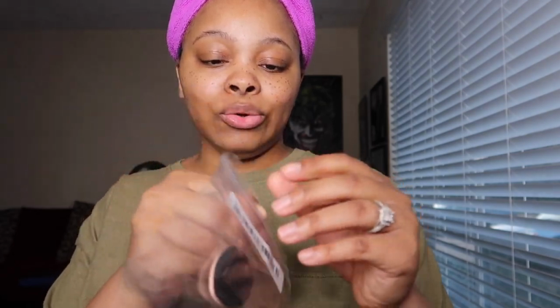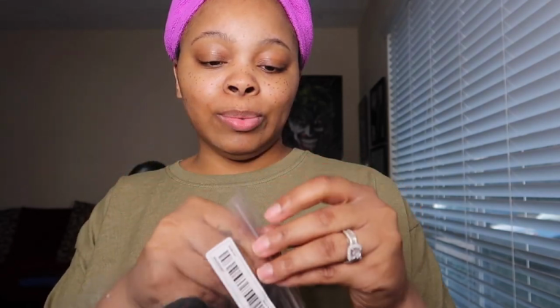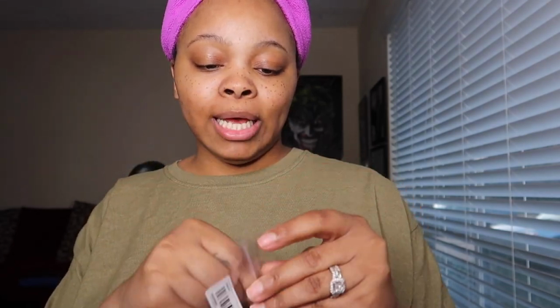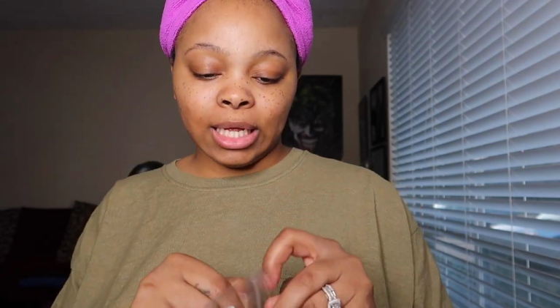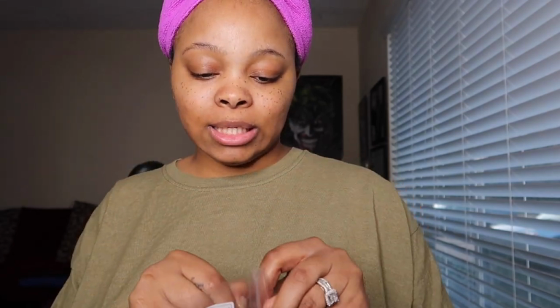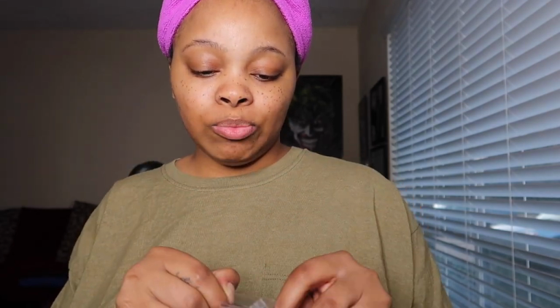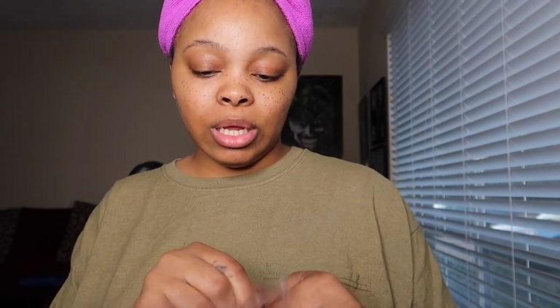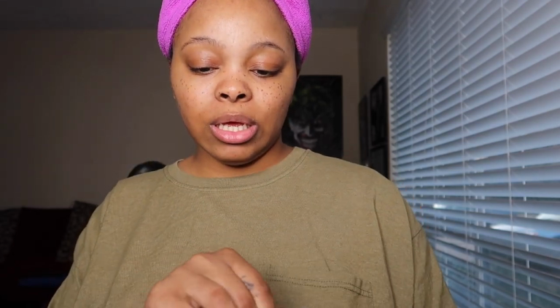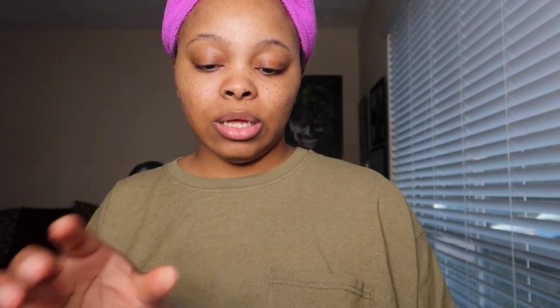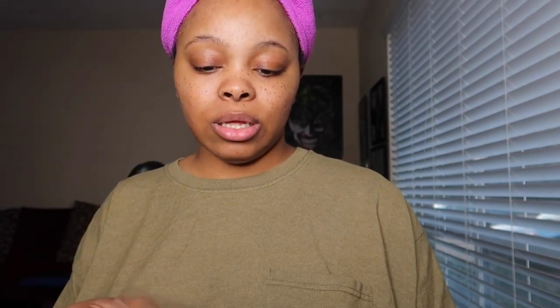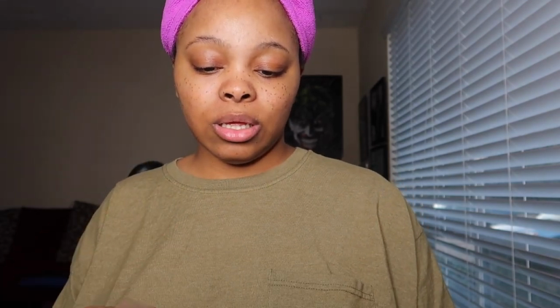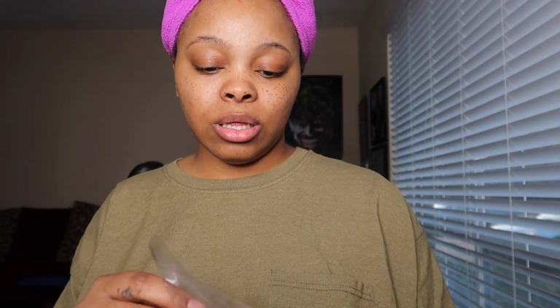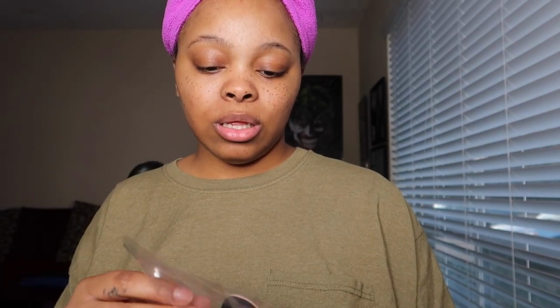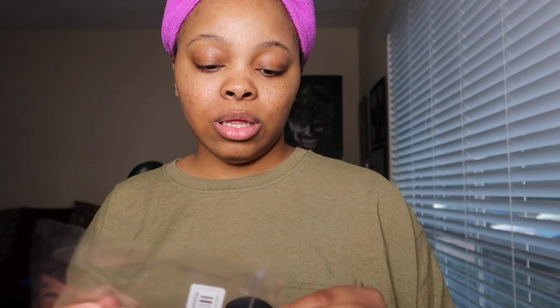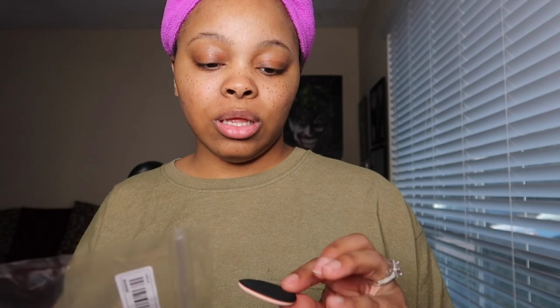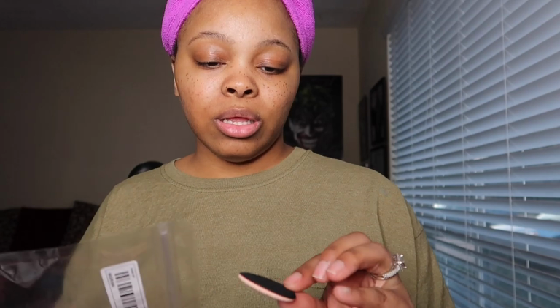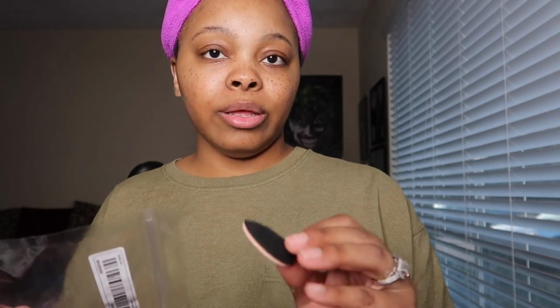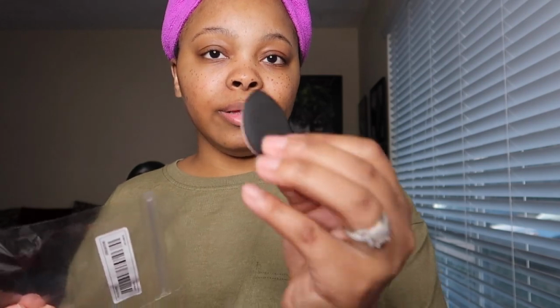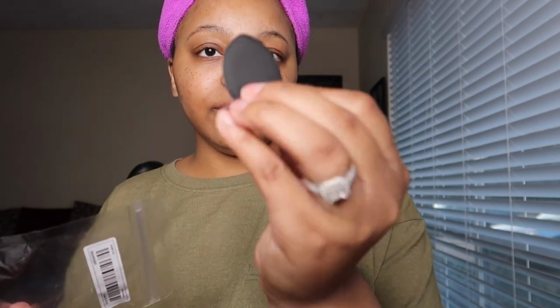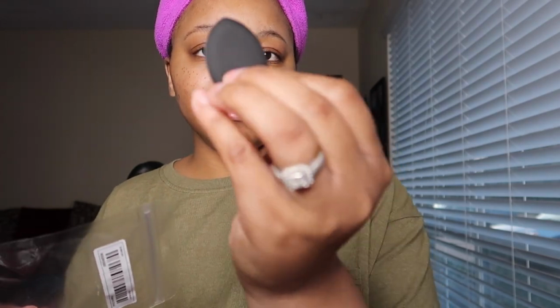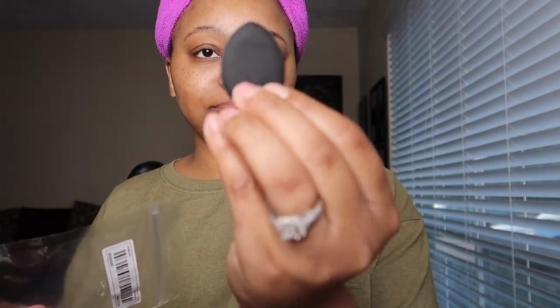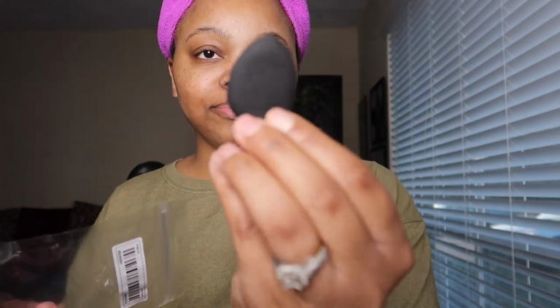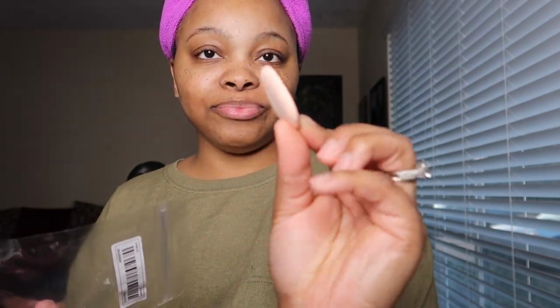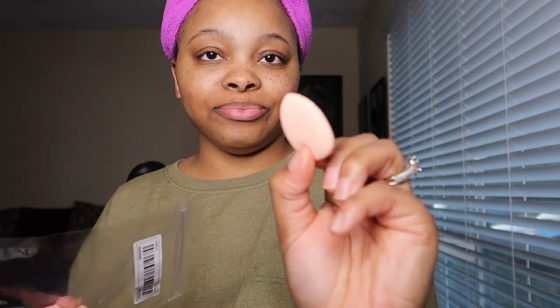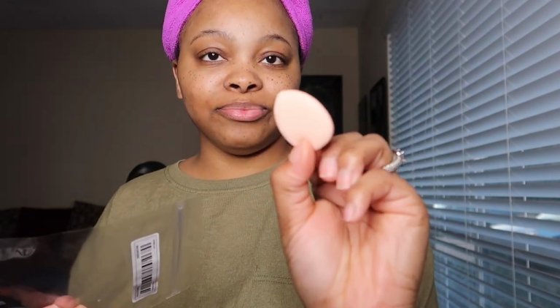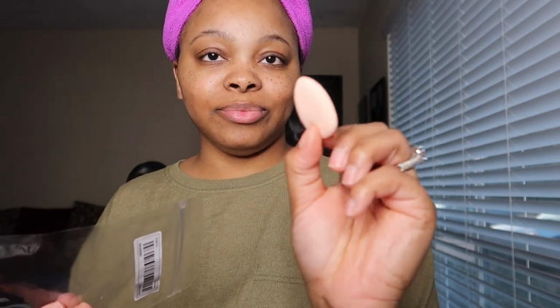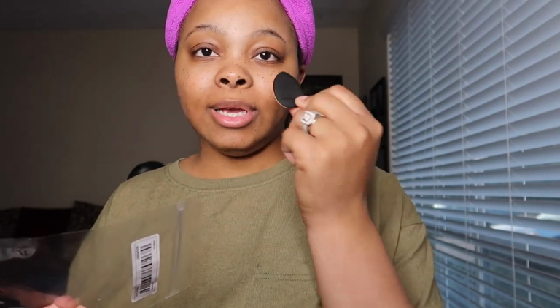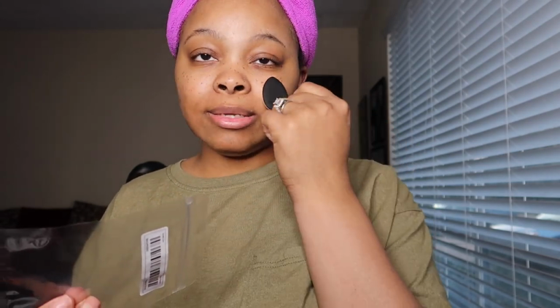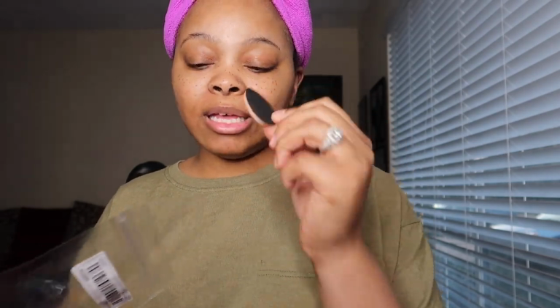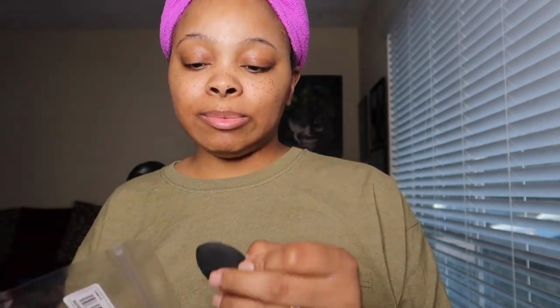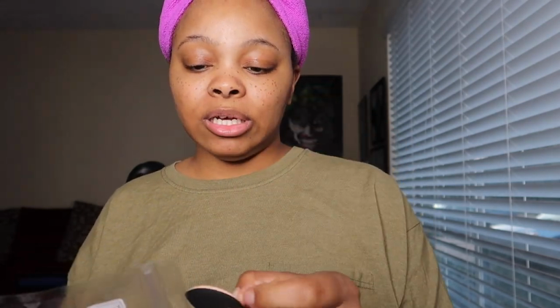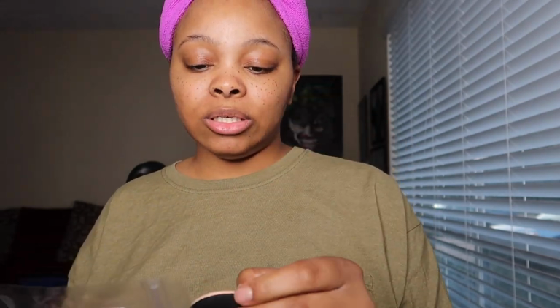It's a little black sponge — let me open this makeup sponge.